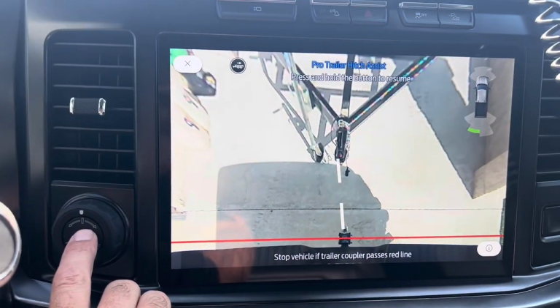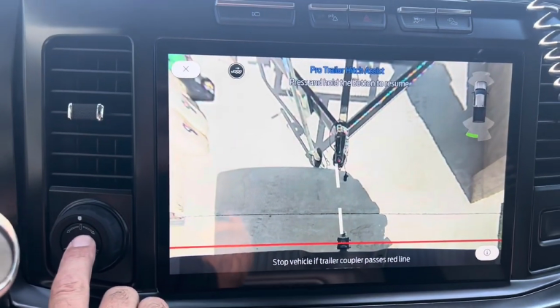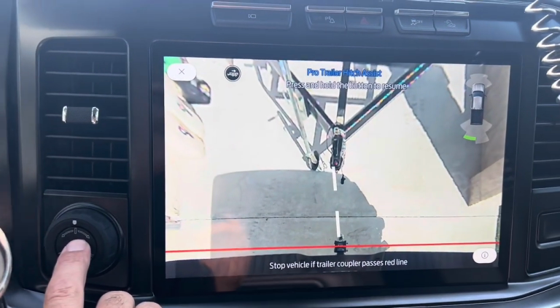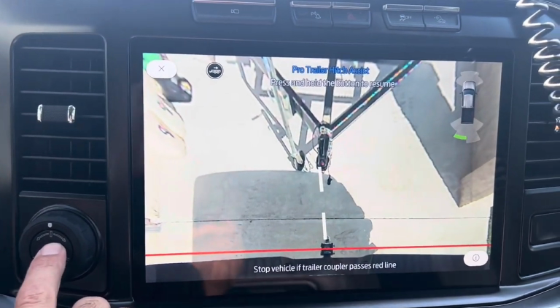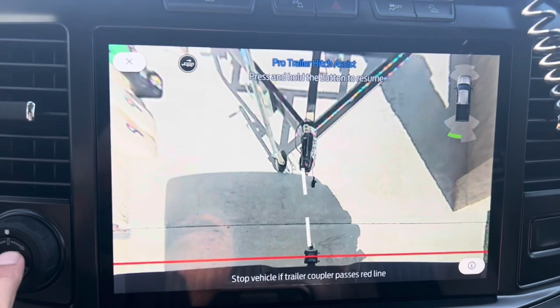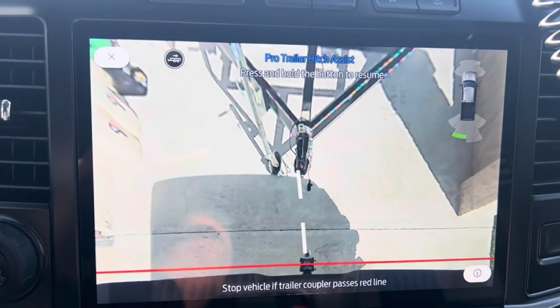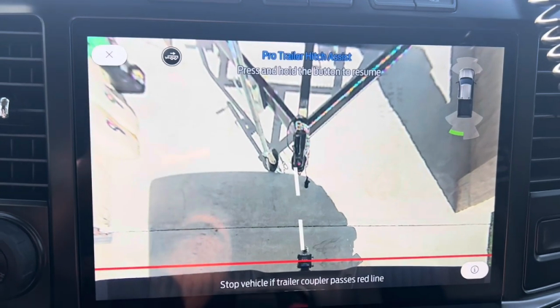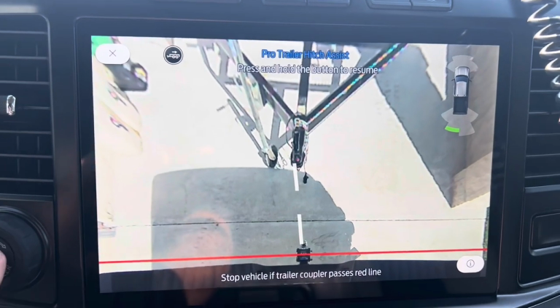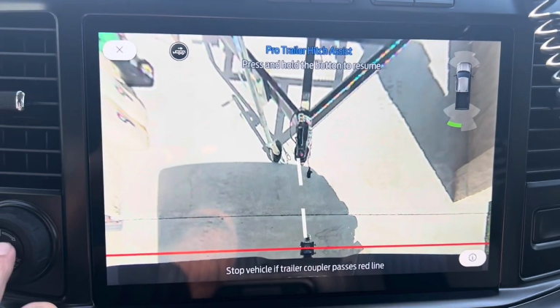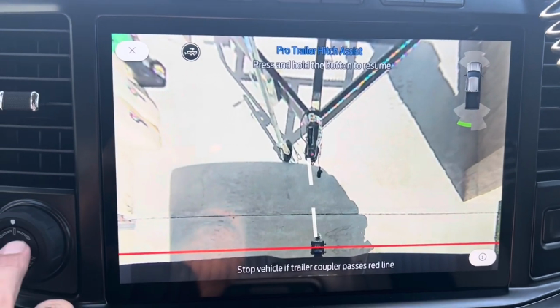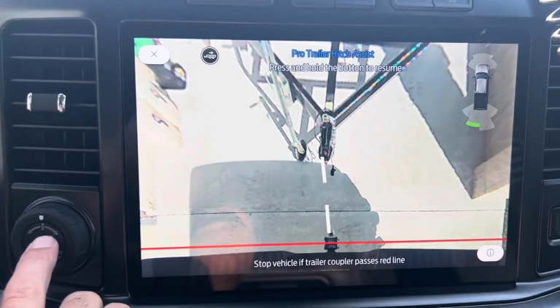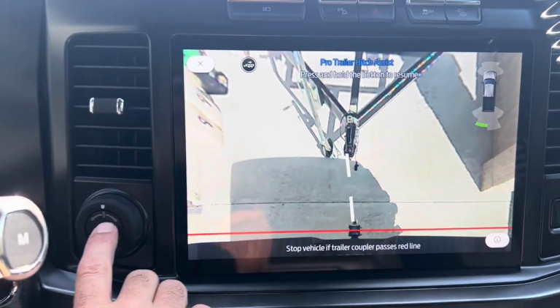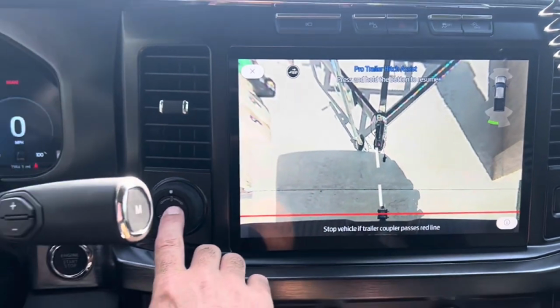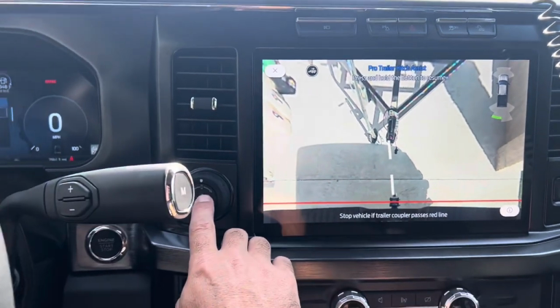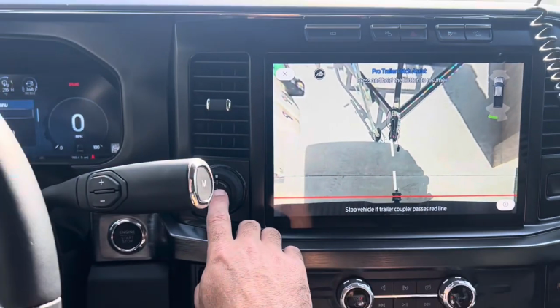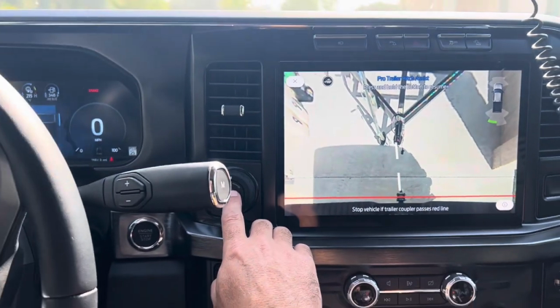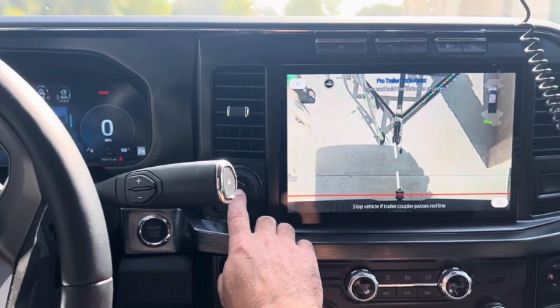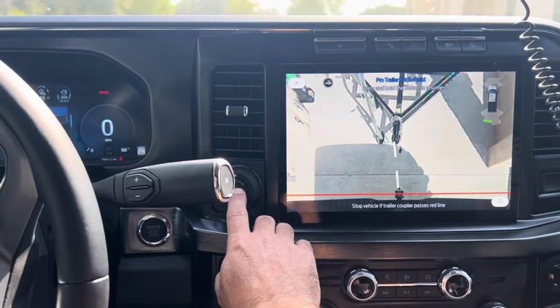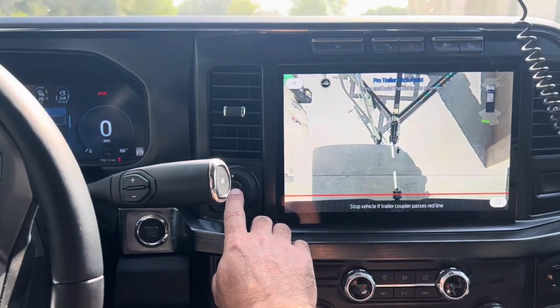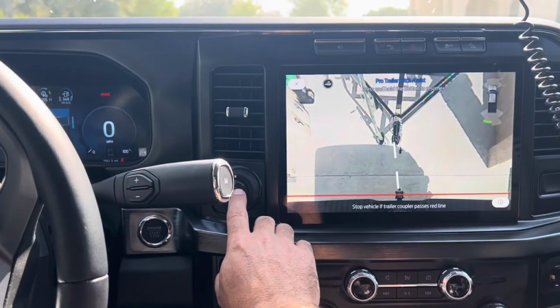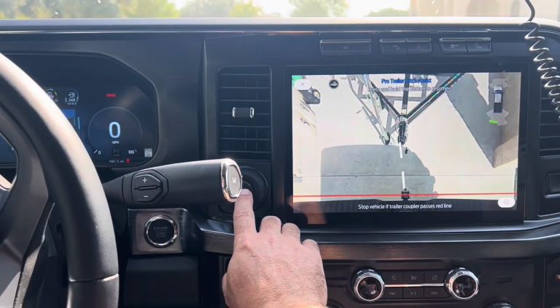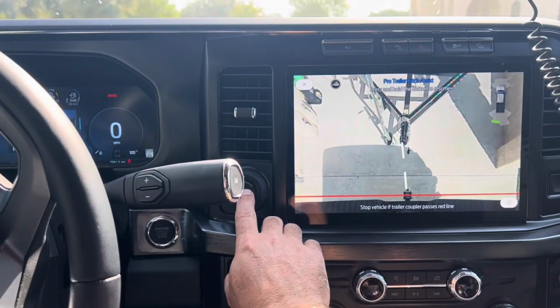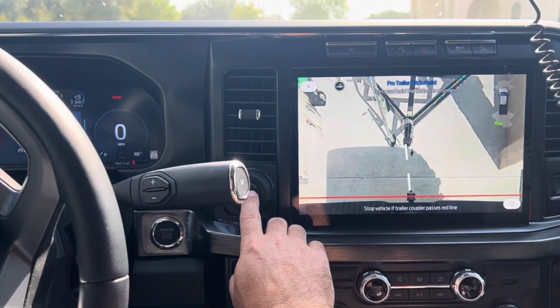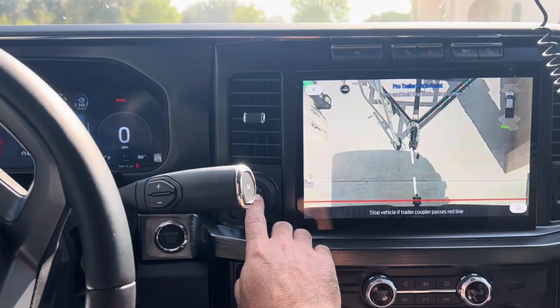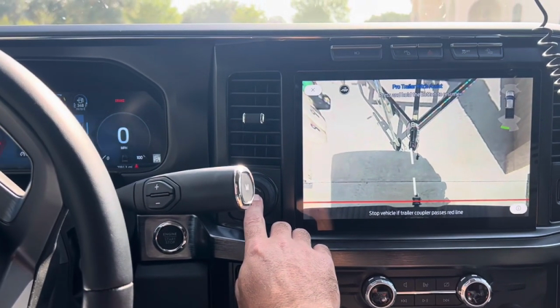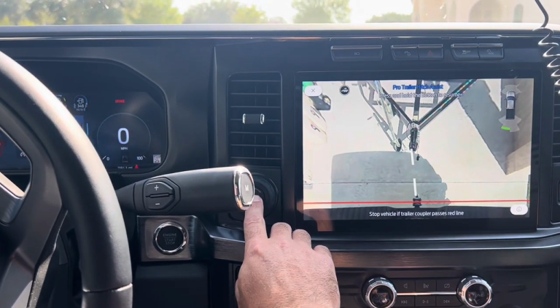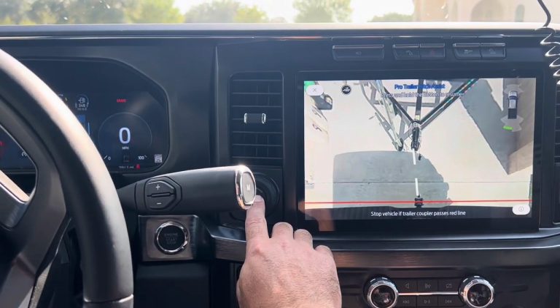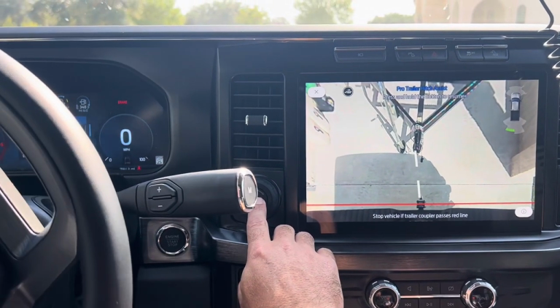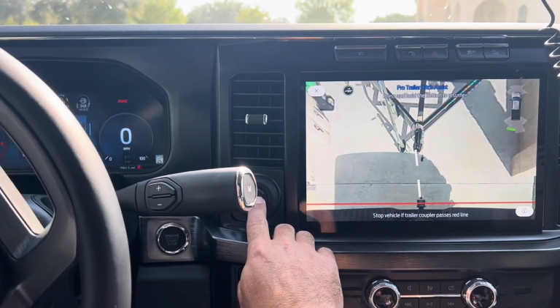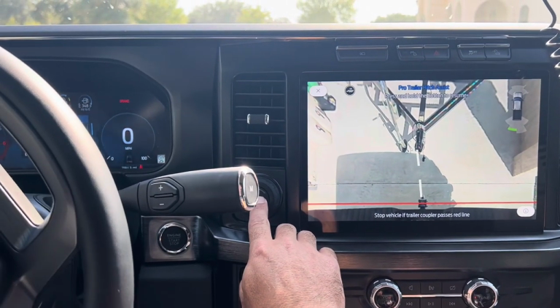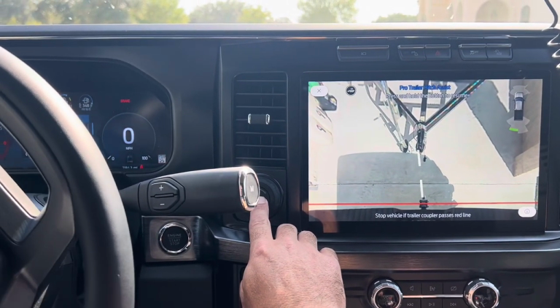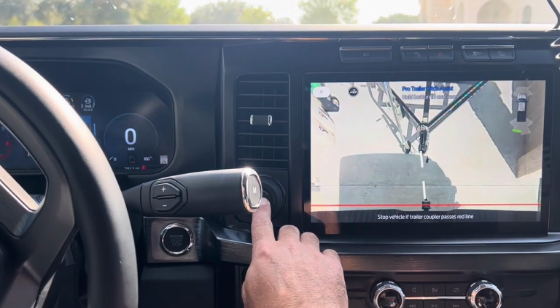You can see it's a little bit off — let's see how it corrects. You can see the steering wheel move too, pushing this back in.